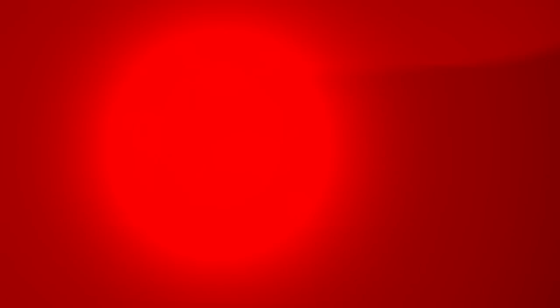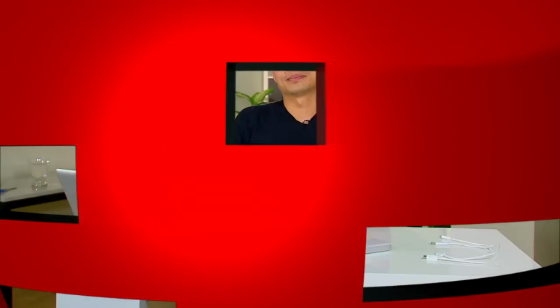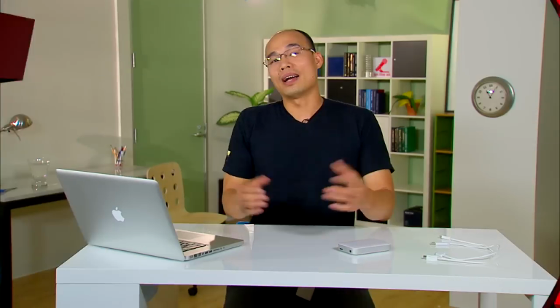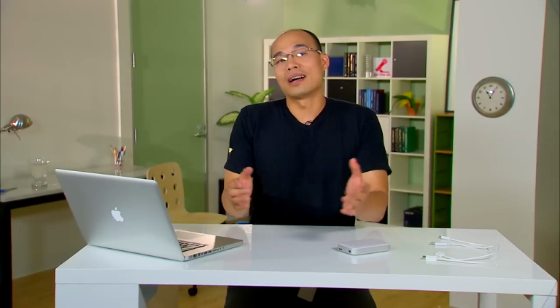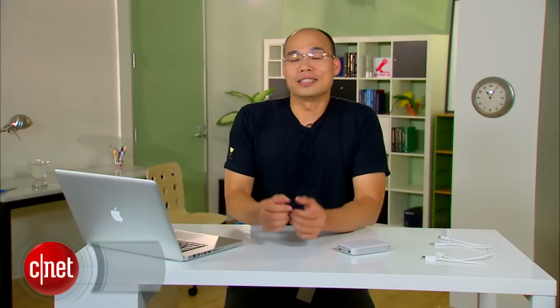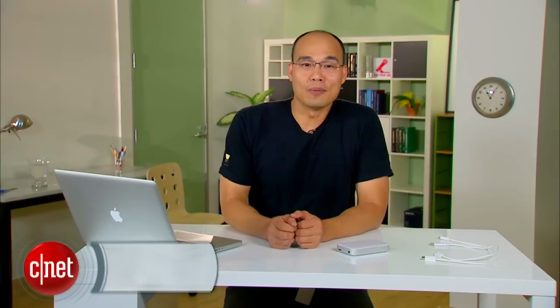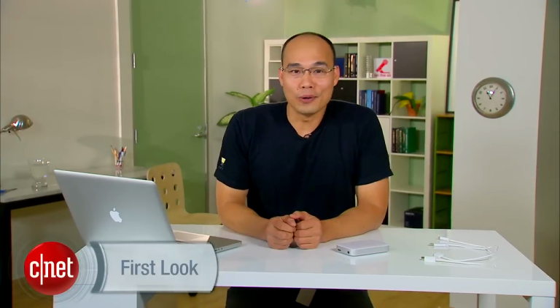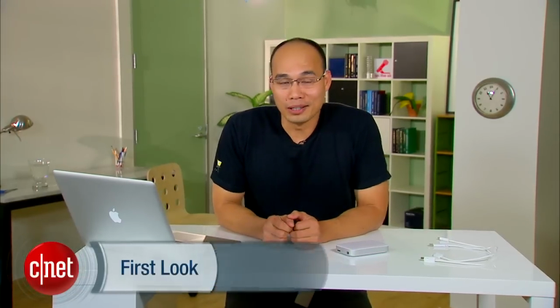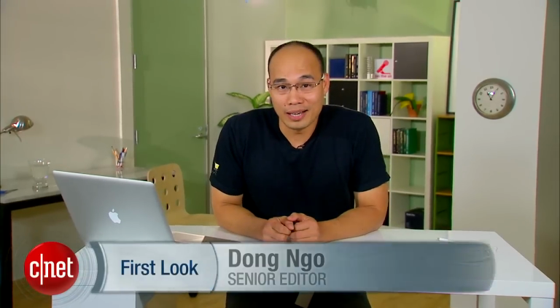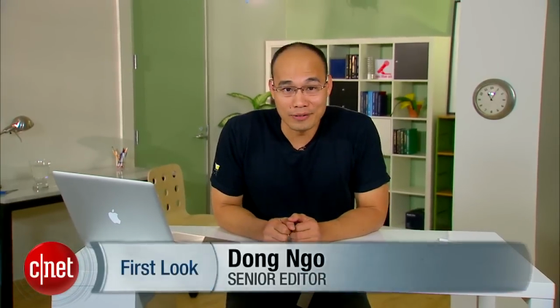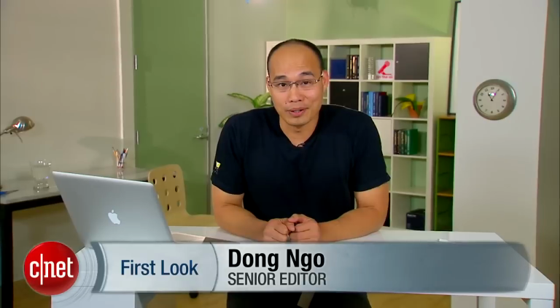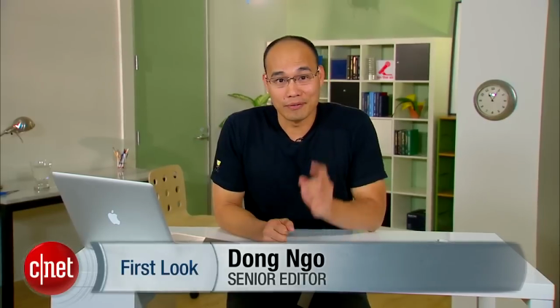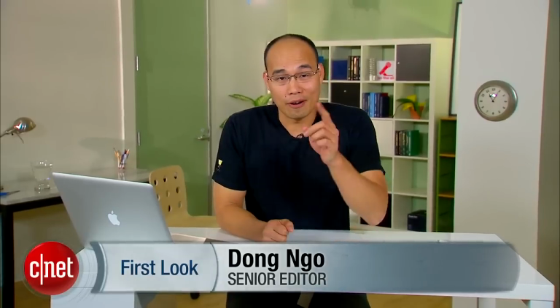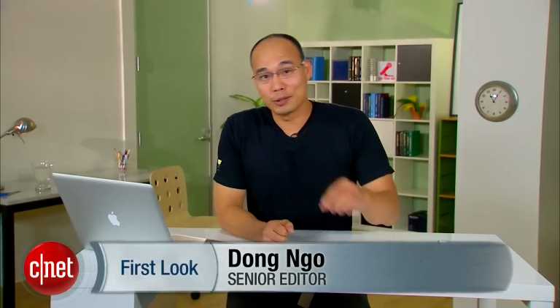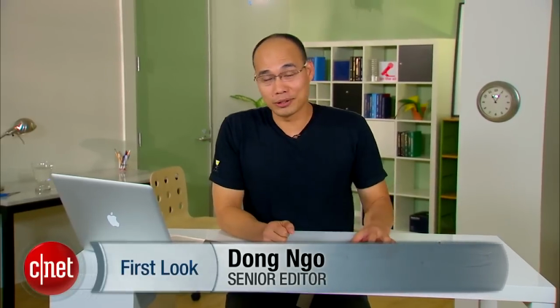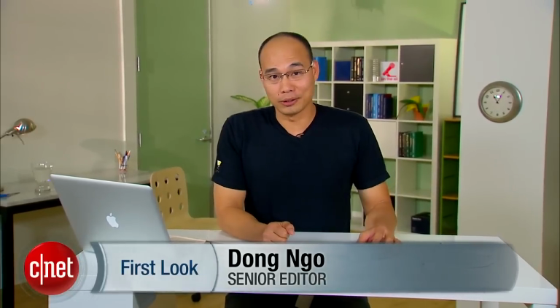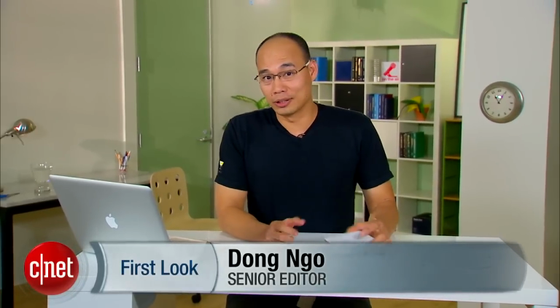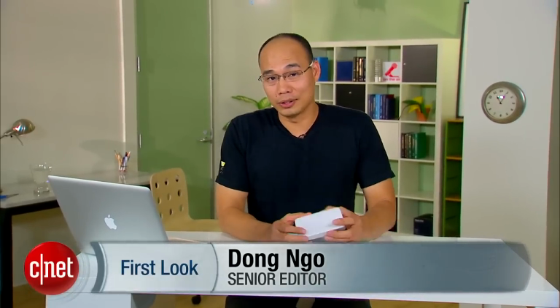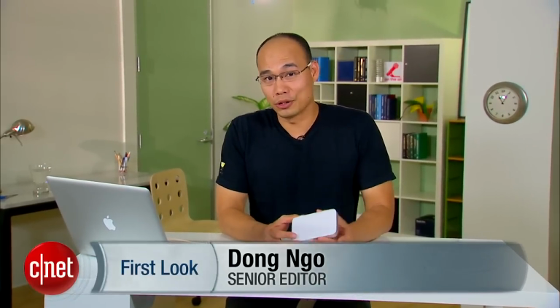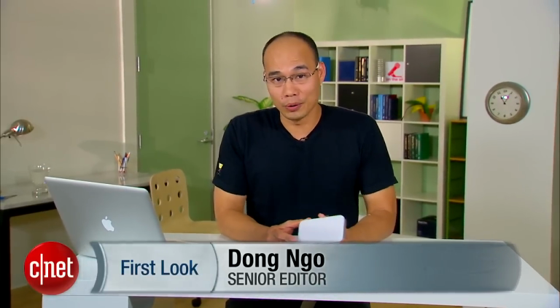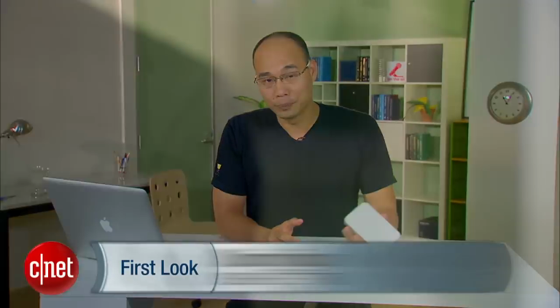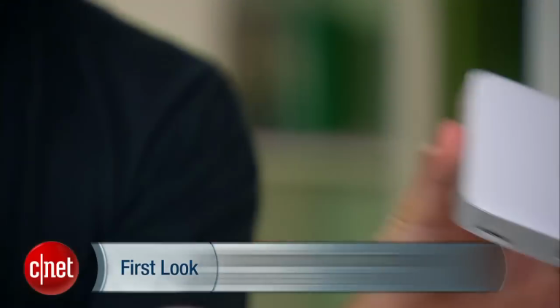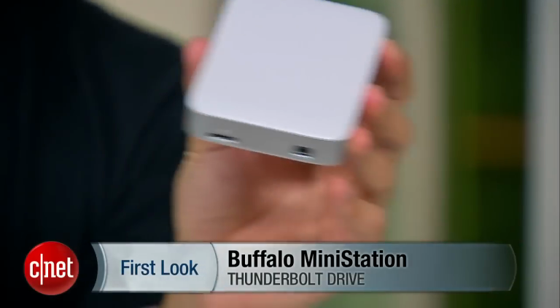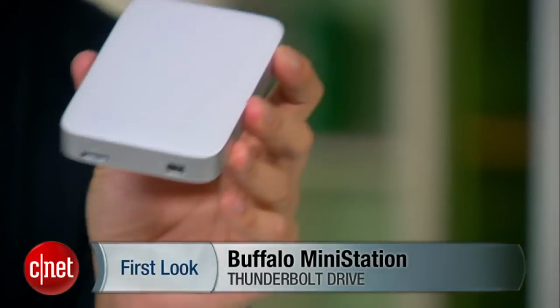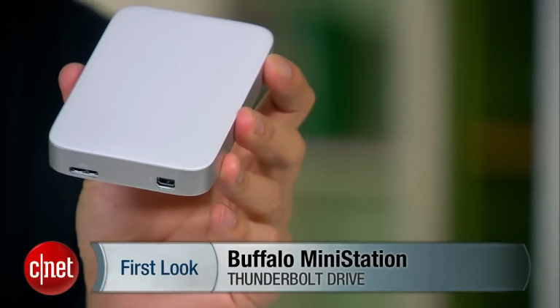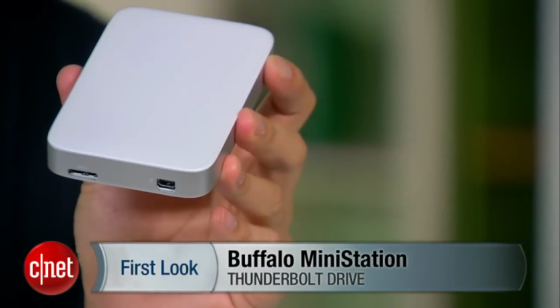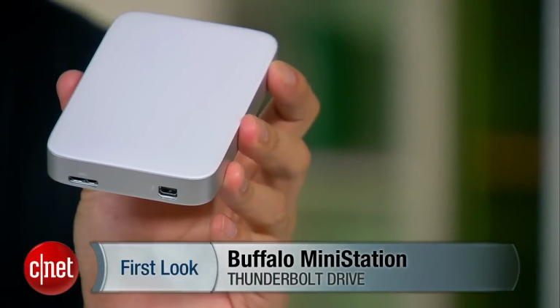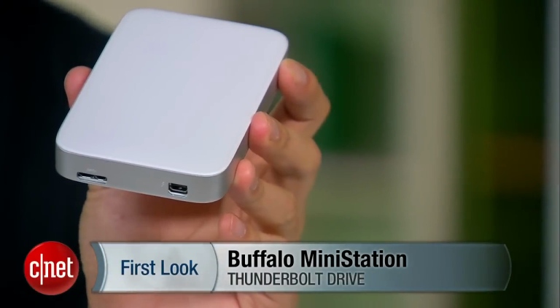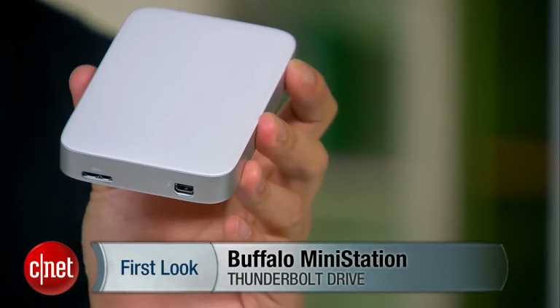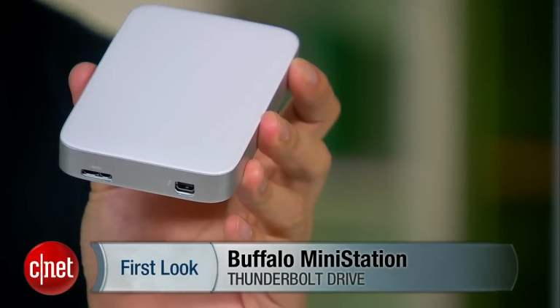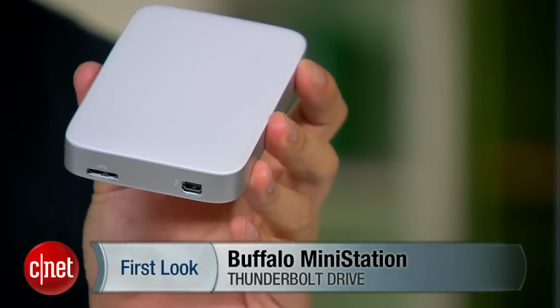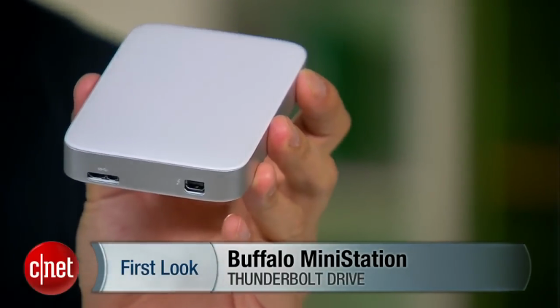Hi guys, Dom Ngo here, and I have something very special today to show you: the Buffalo MiniStation Thunderbolt.